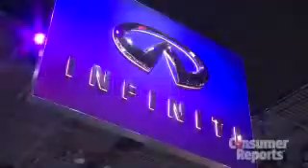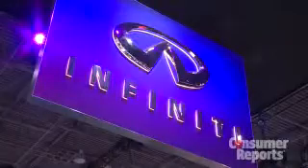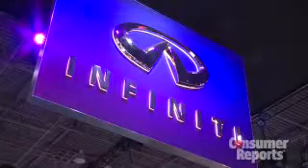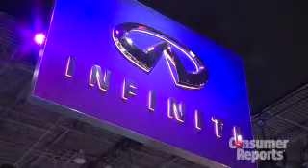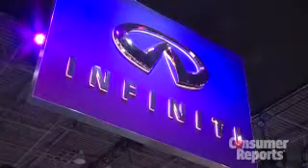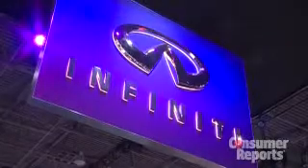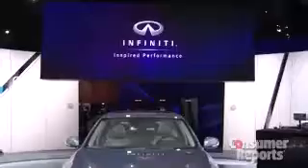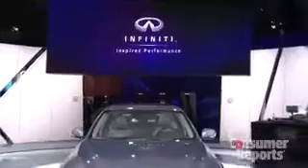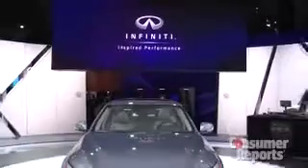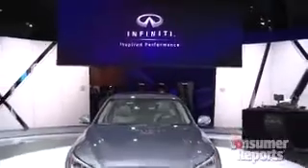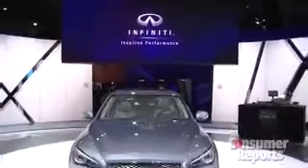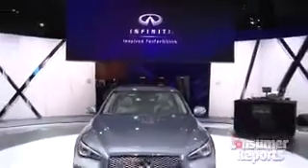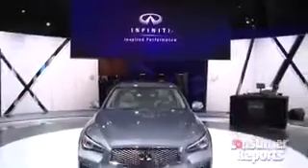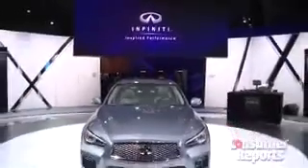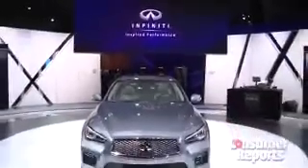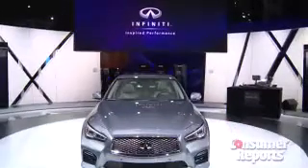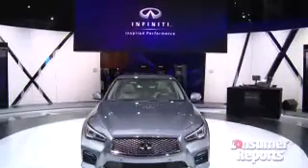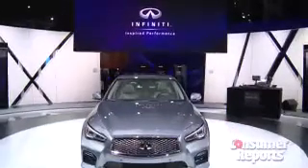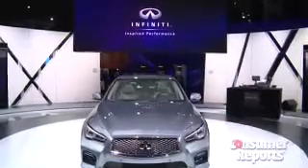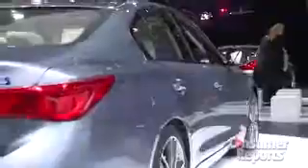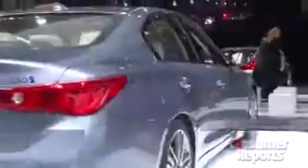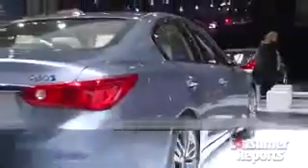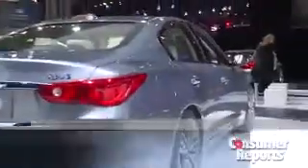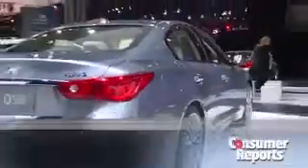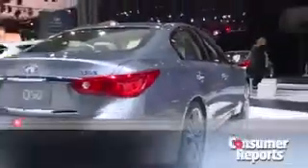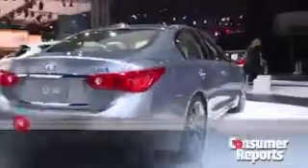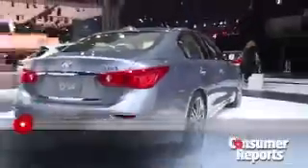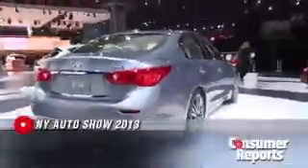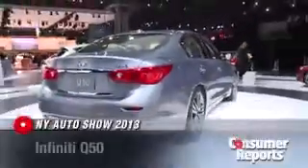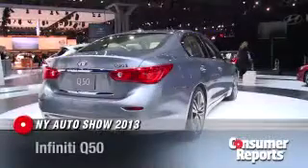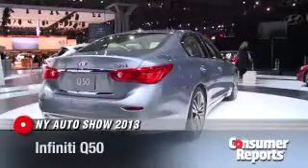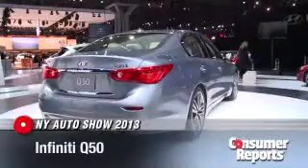Infiniti is redesigning the G sedan that we've loved so much at Consumer Reports, but they're giving it a twist. It has a new name as well.